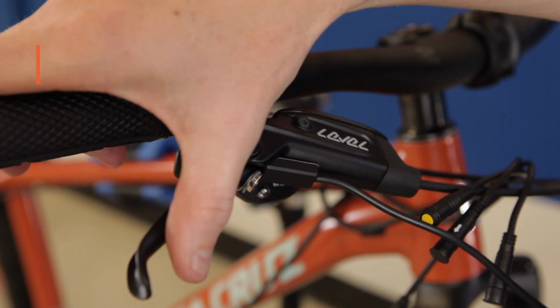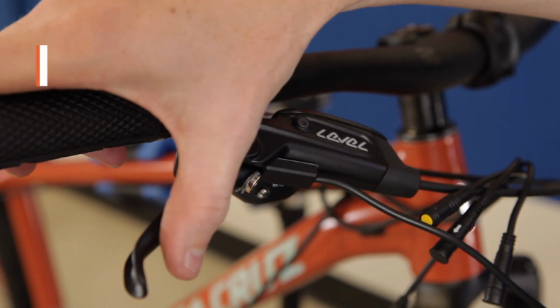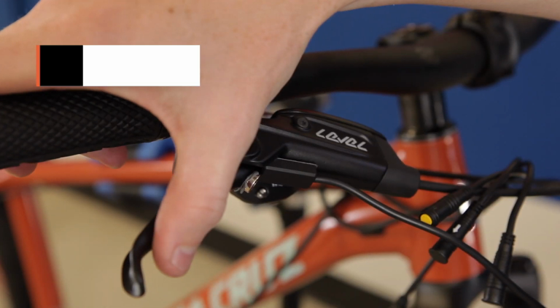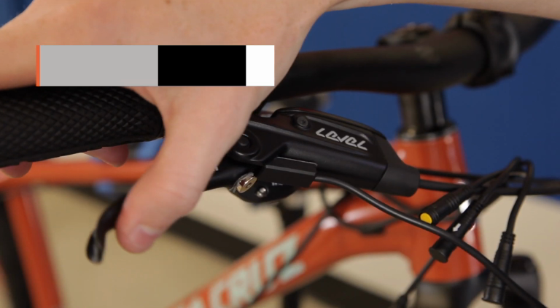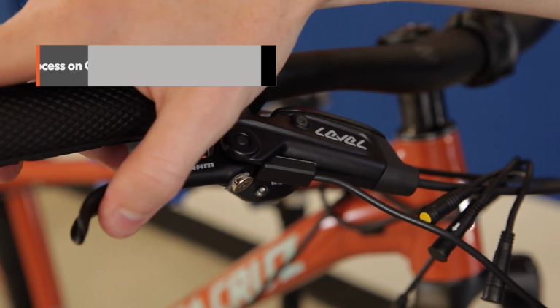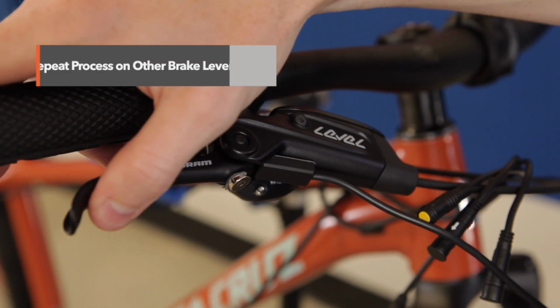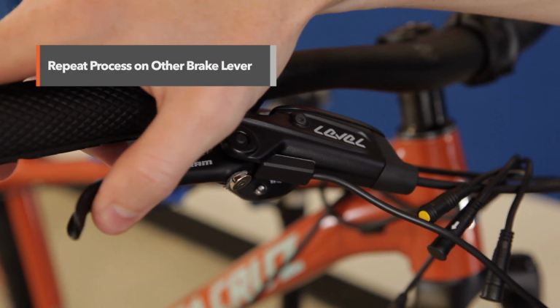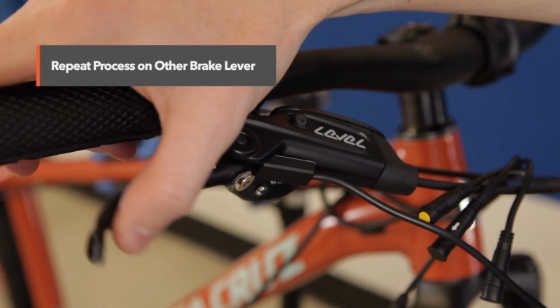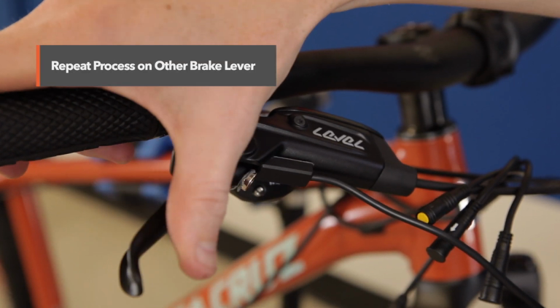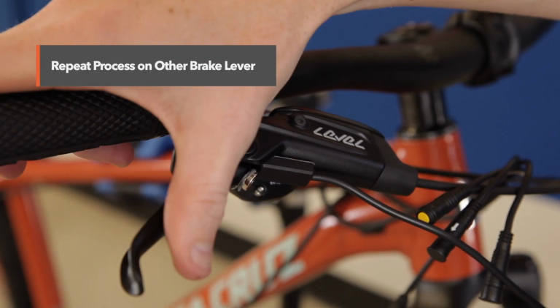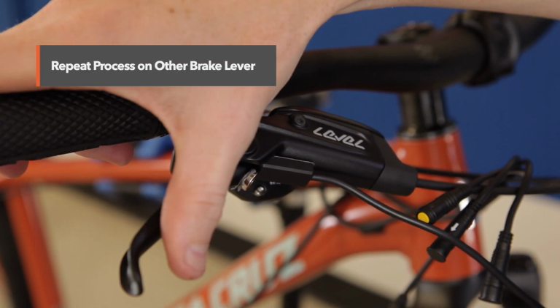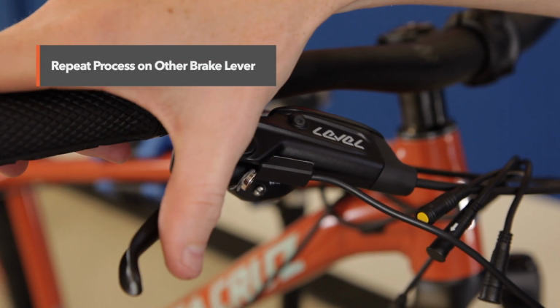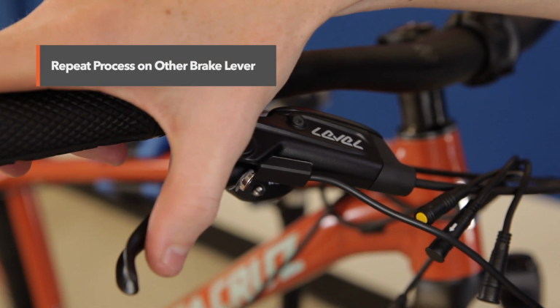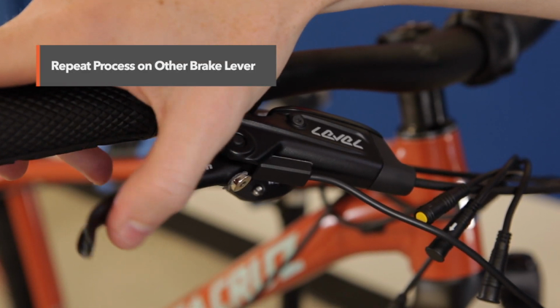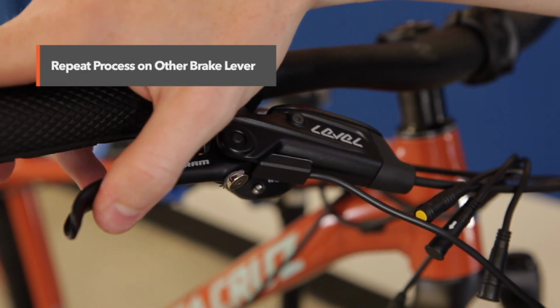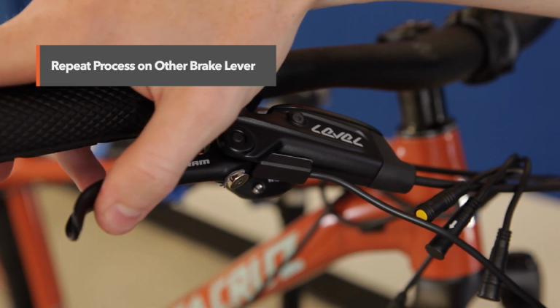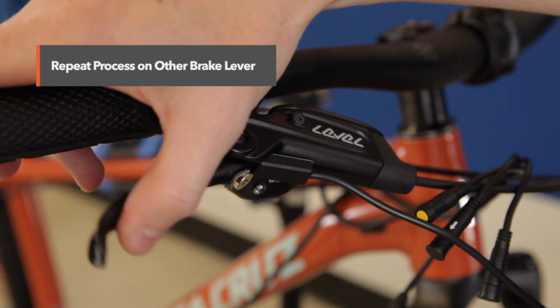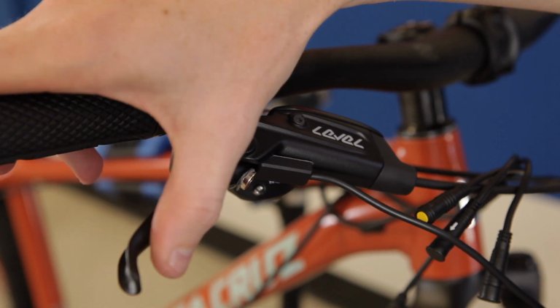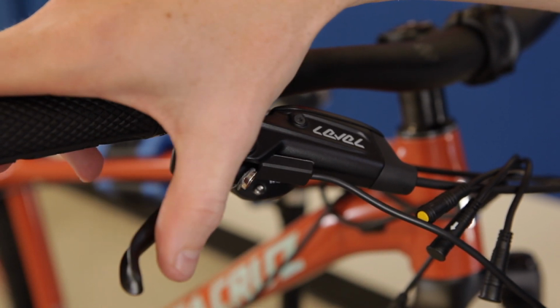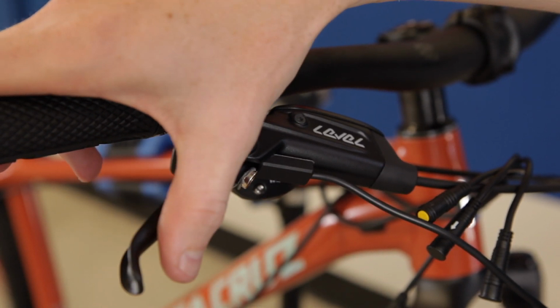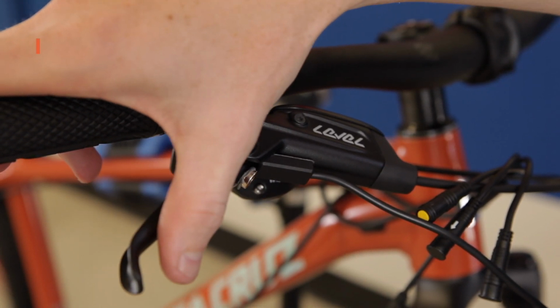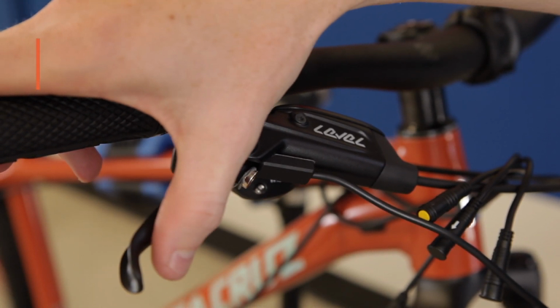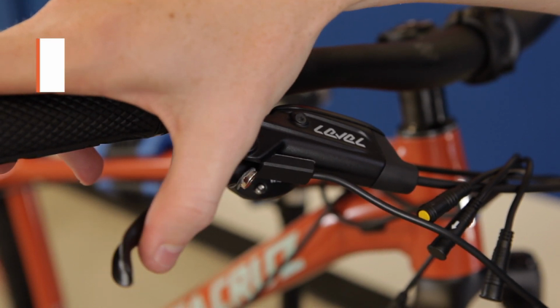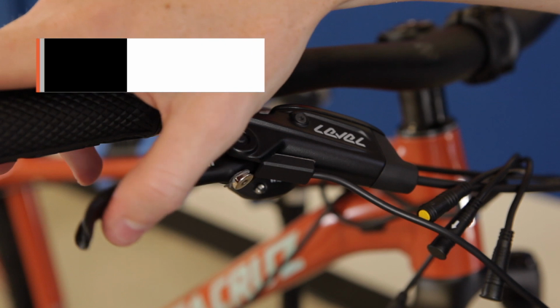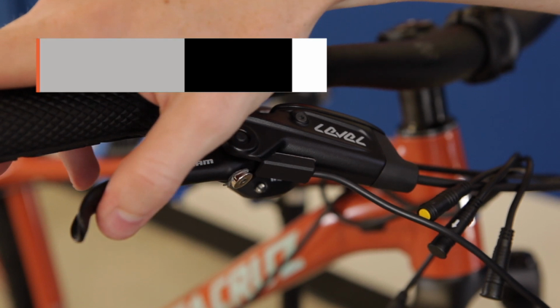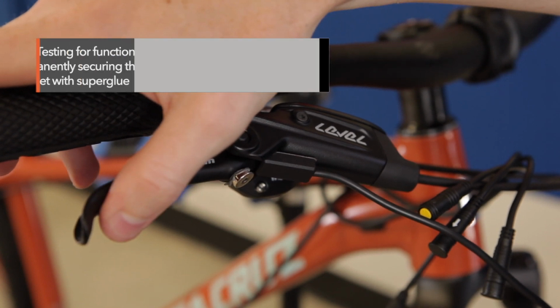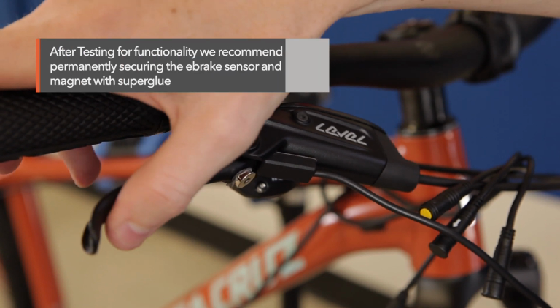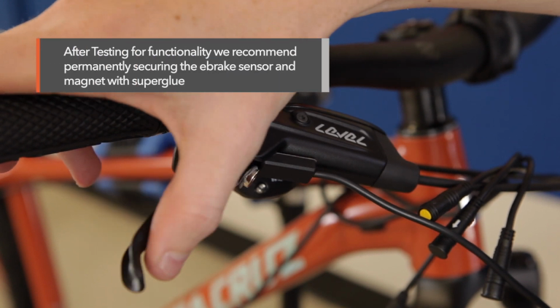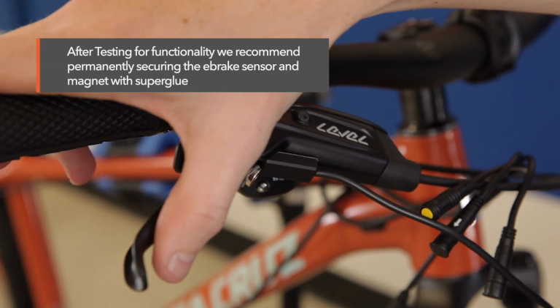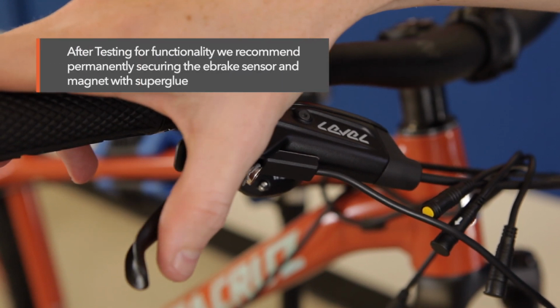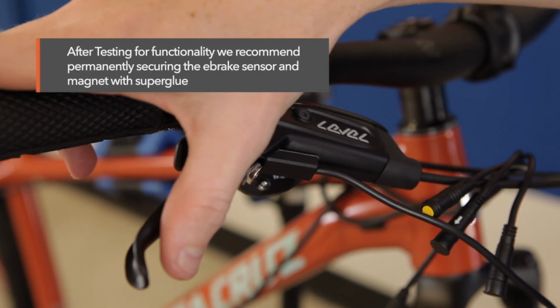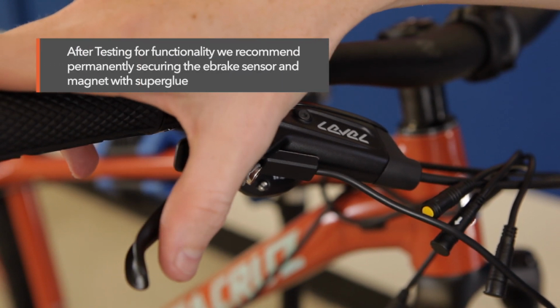Now go ahead and repeat the process on your other brake lever. Feel free to use super glue to permanently attach the magnet.